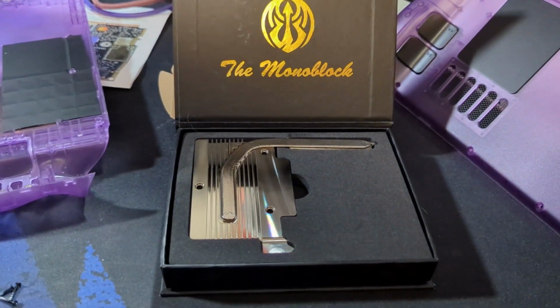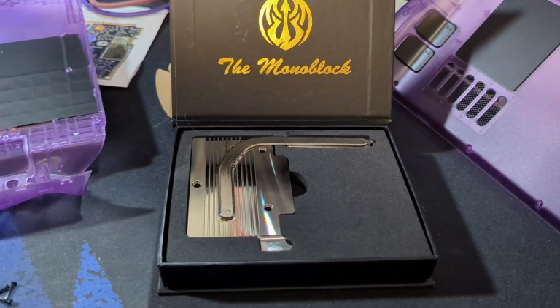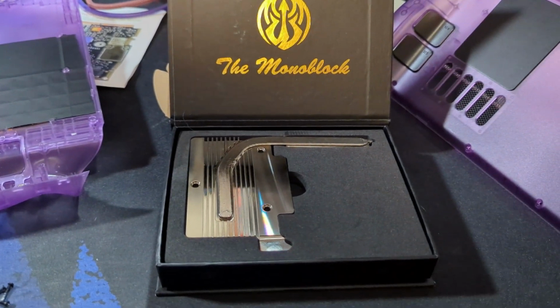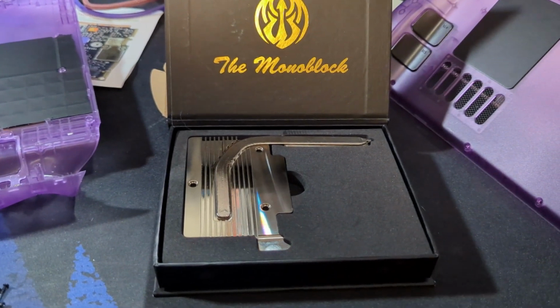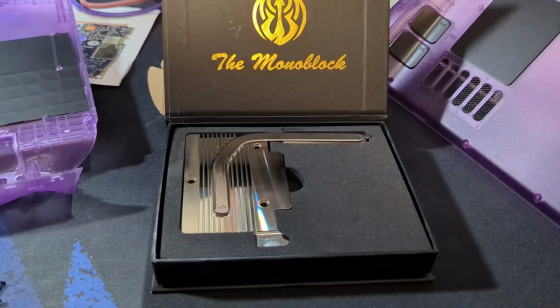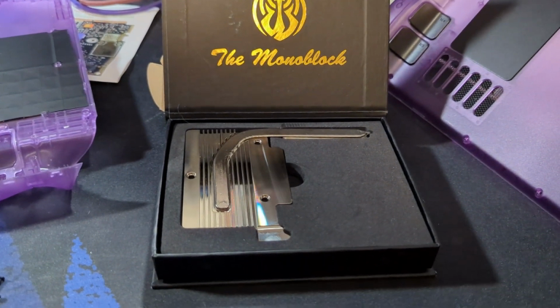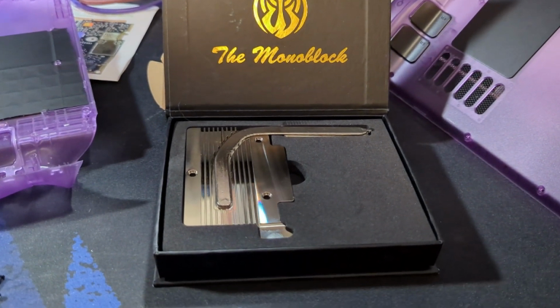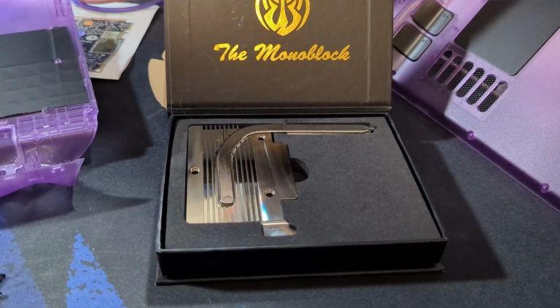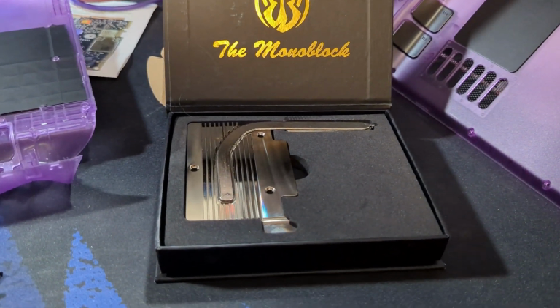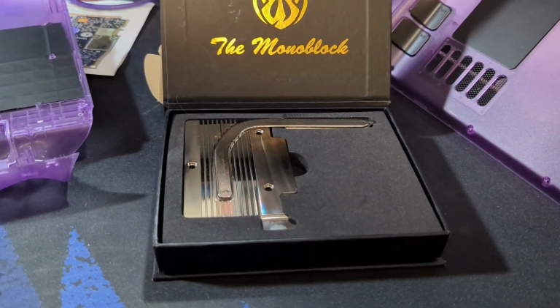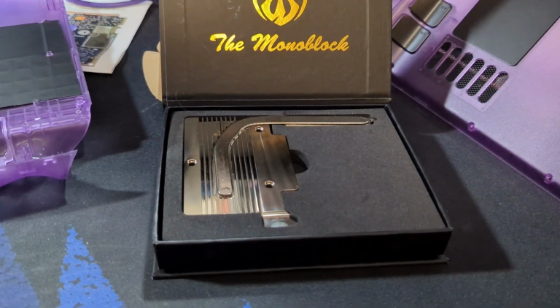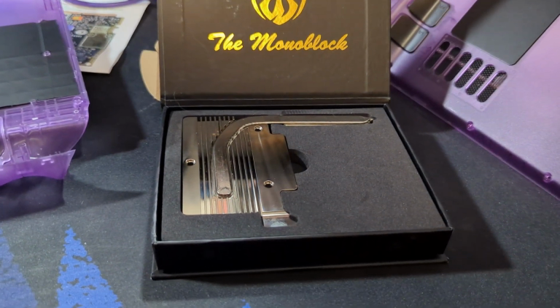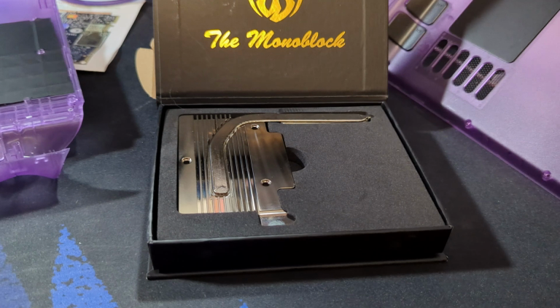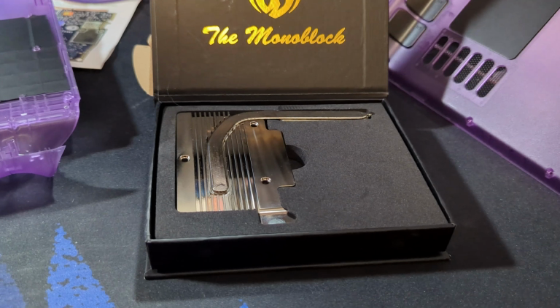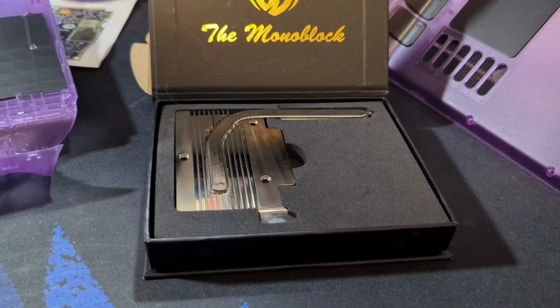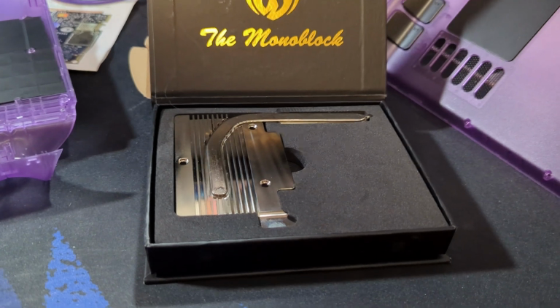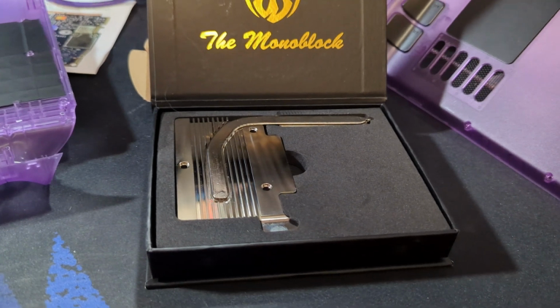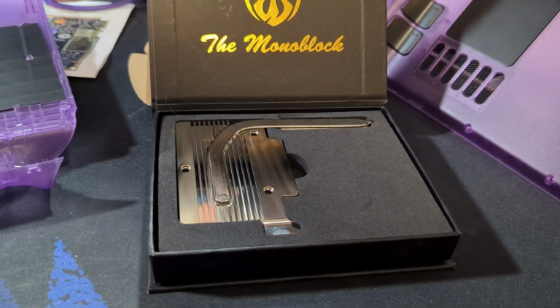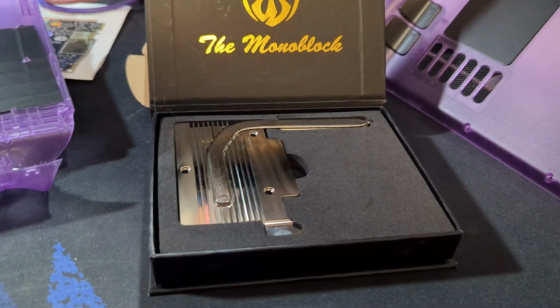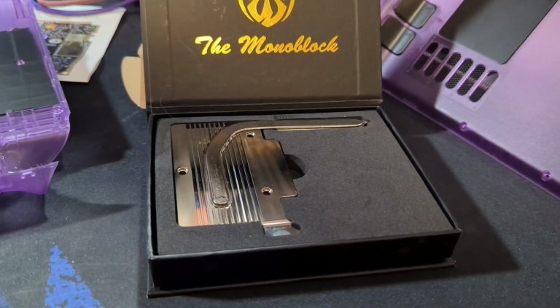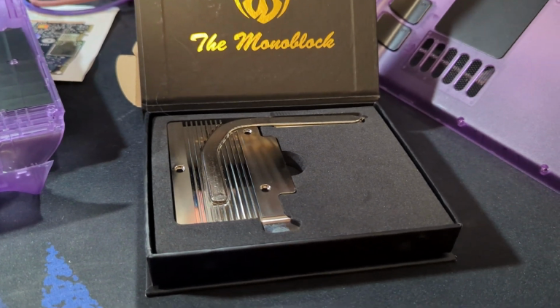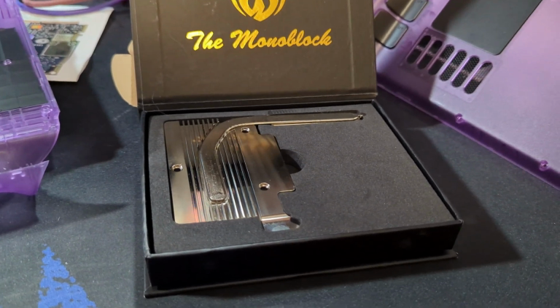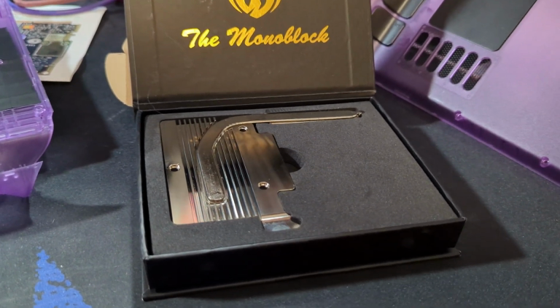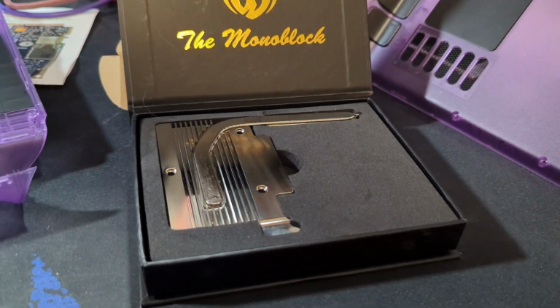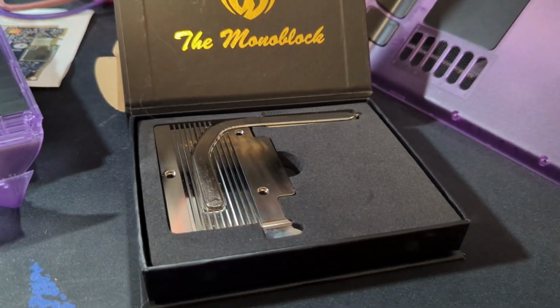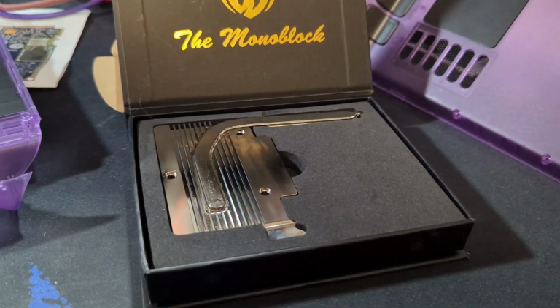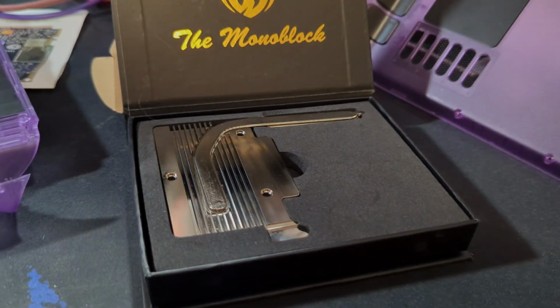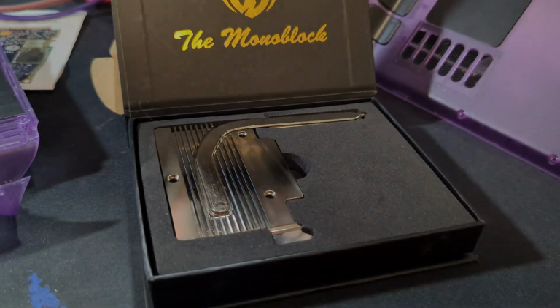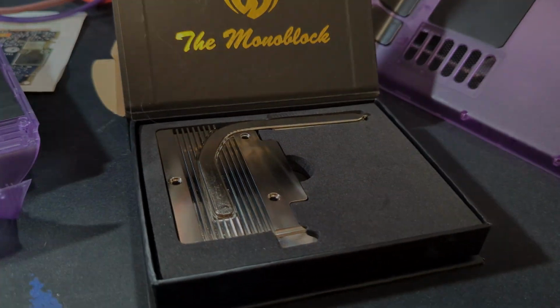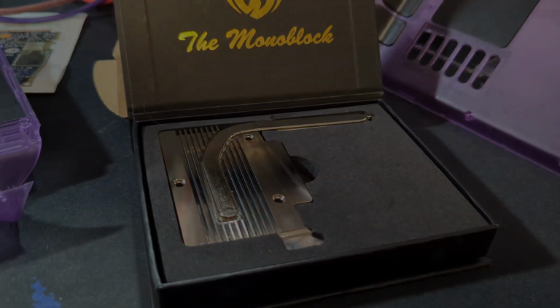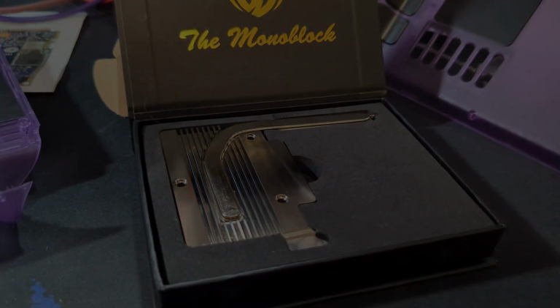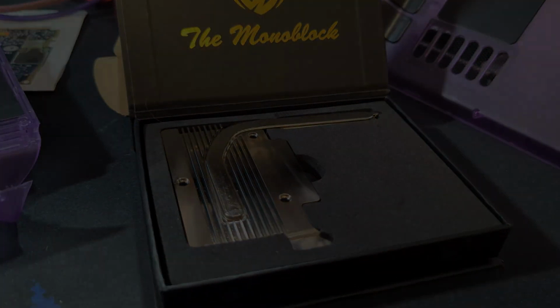There are better, cheaper options. However, if you love to tinker, this Steam Deck accessory may be right up your alley.